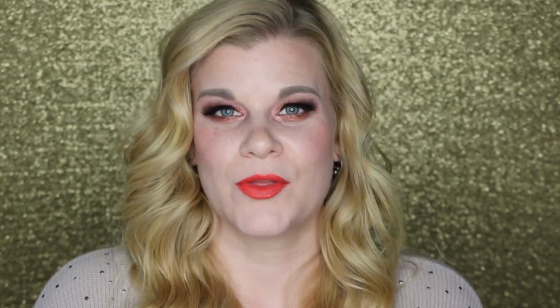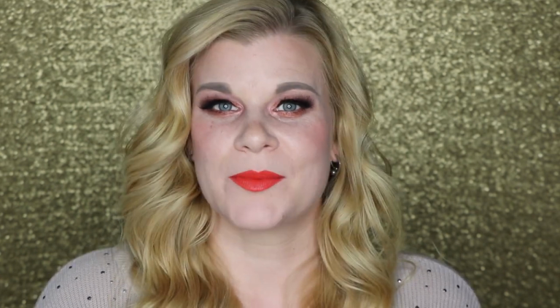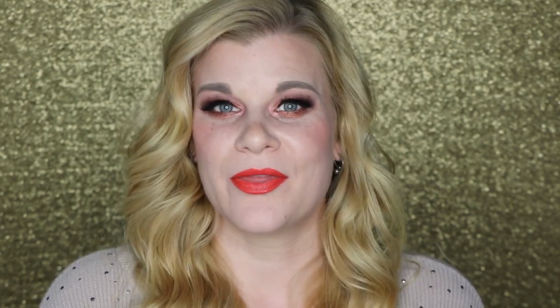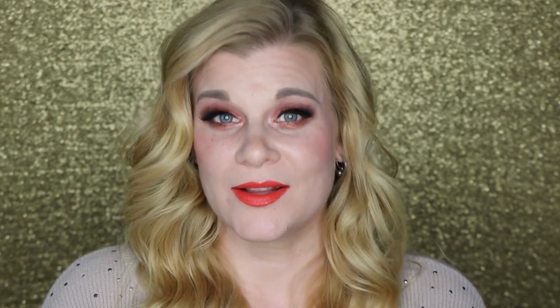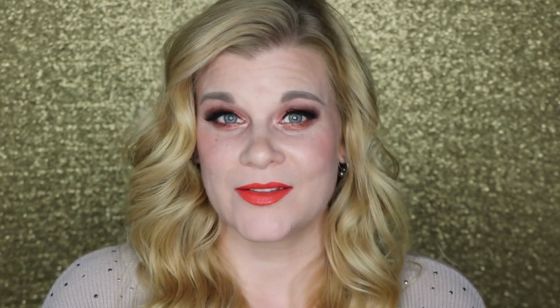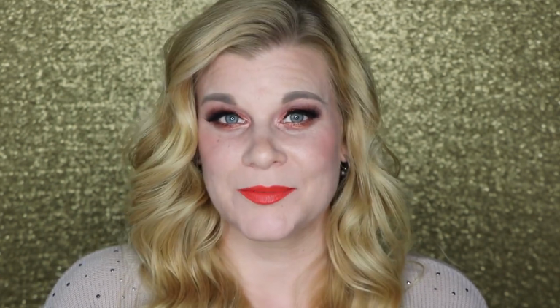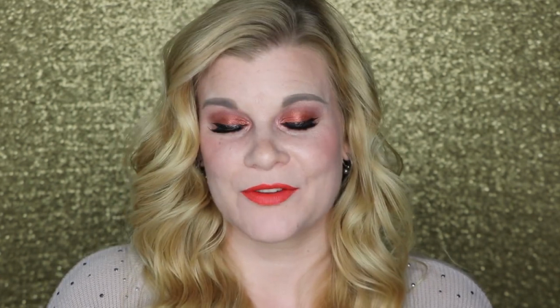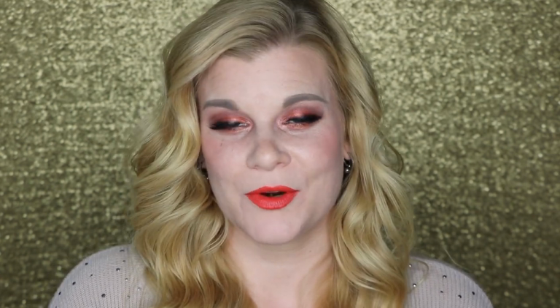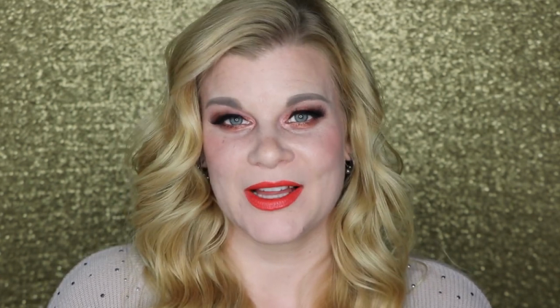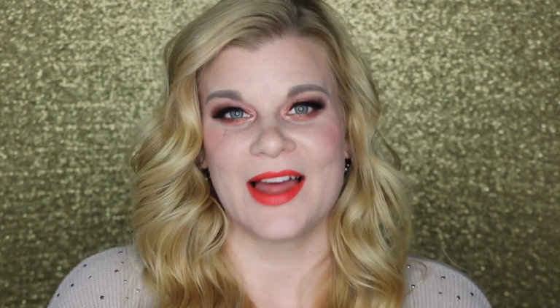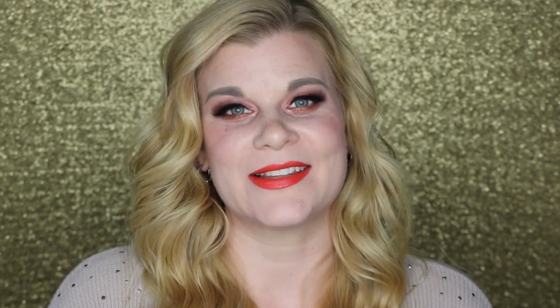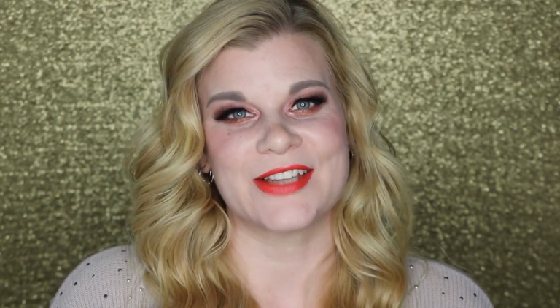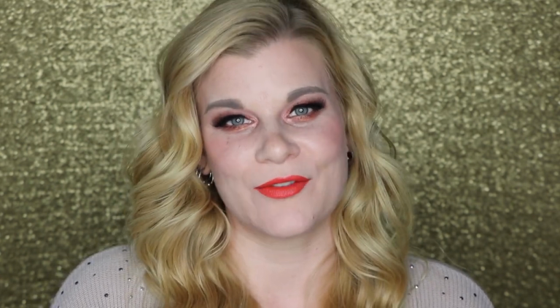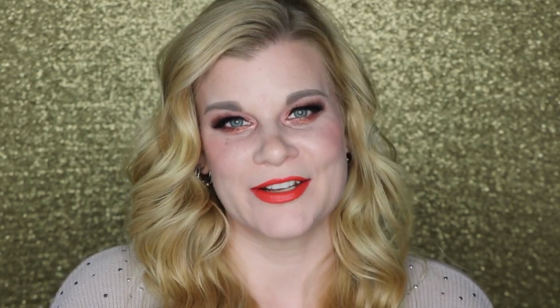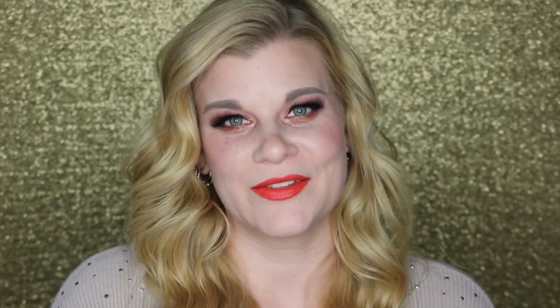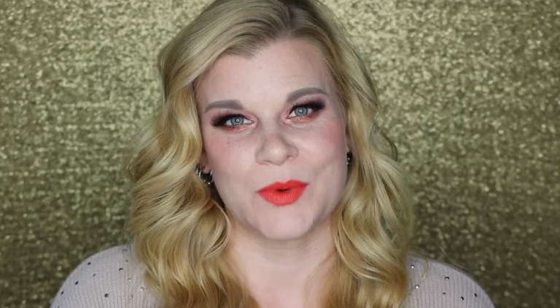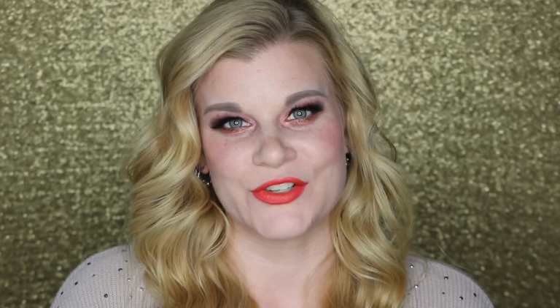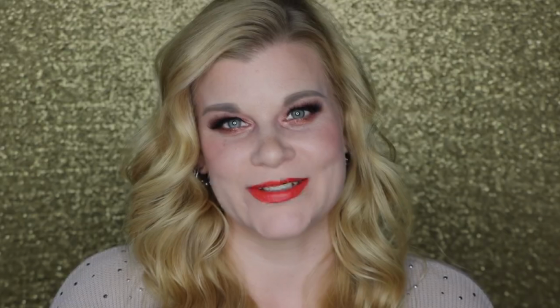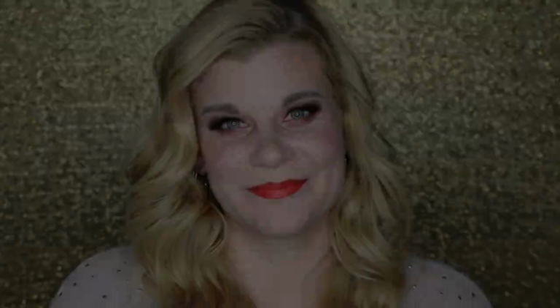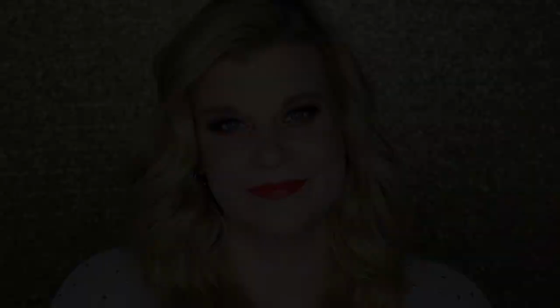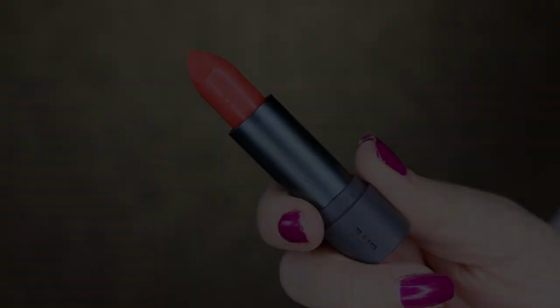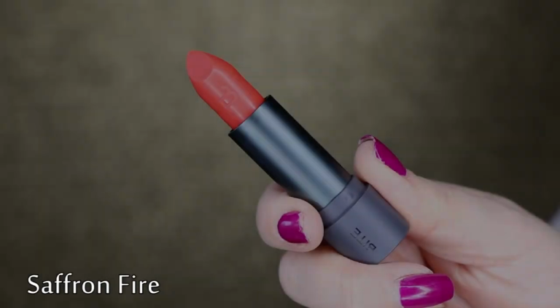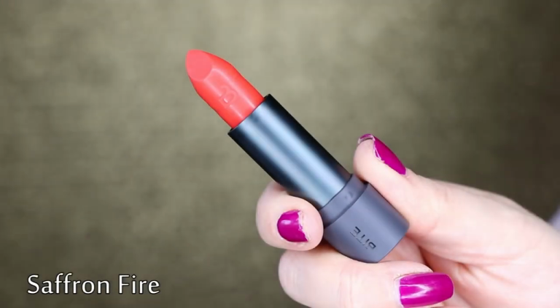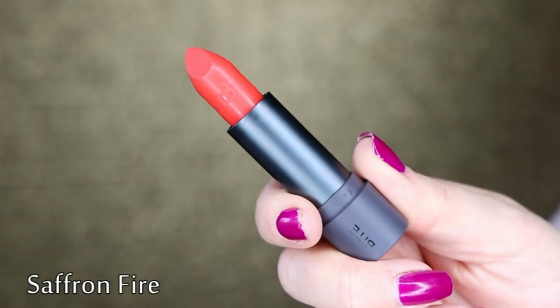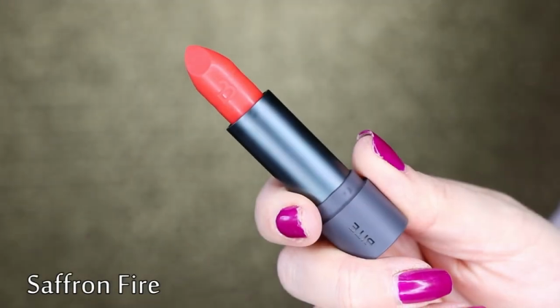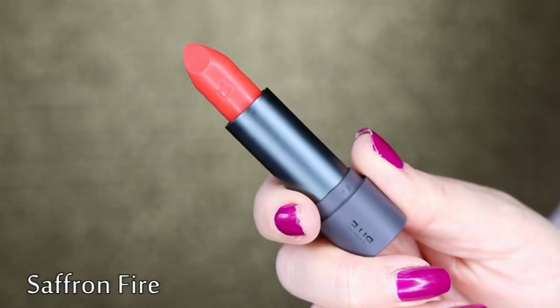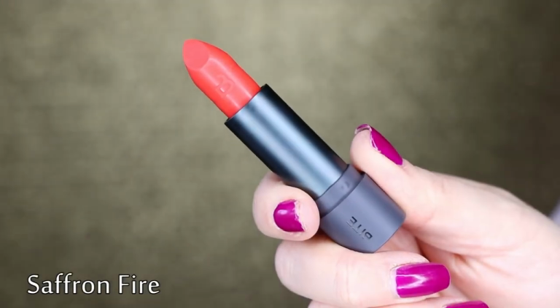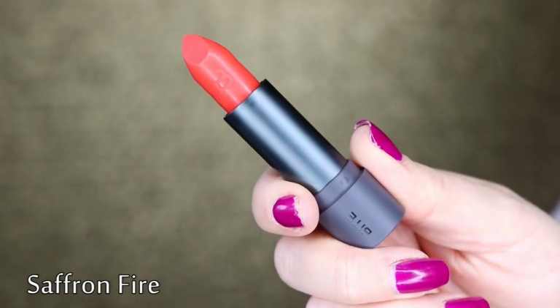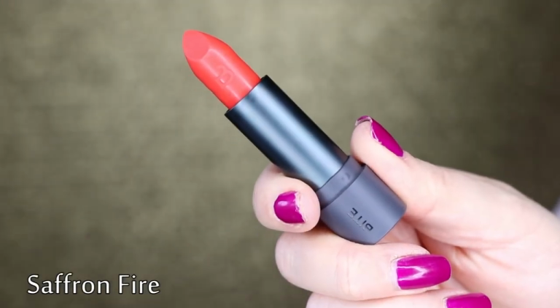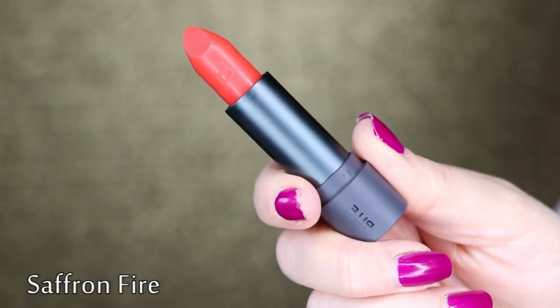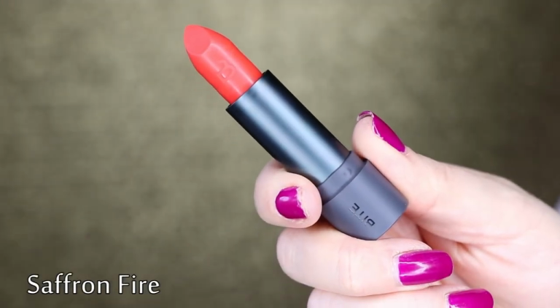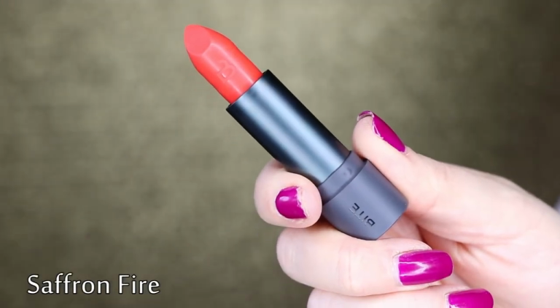Those are my thoughts on the lipstick formula. Let's dive right into the swatches.